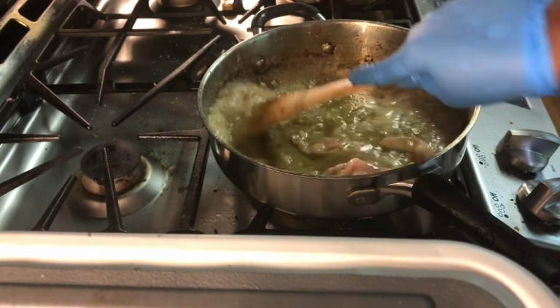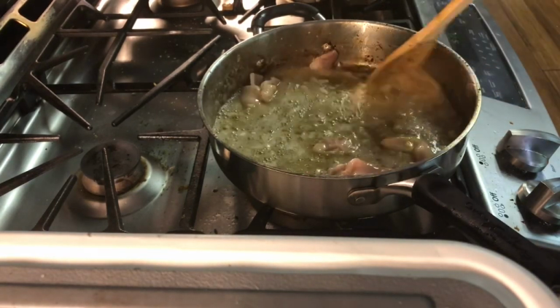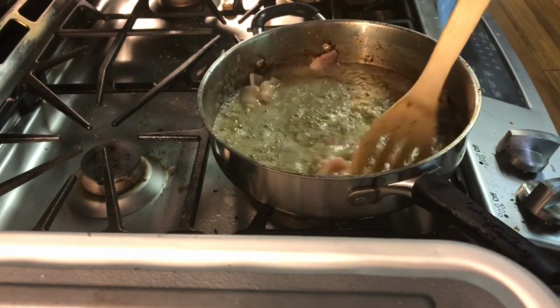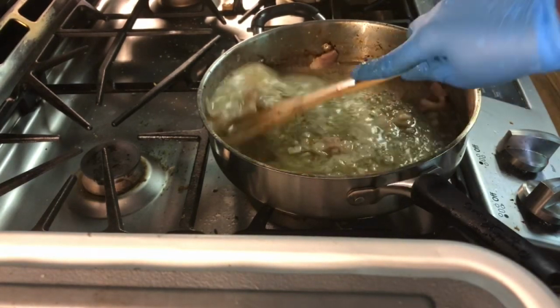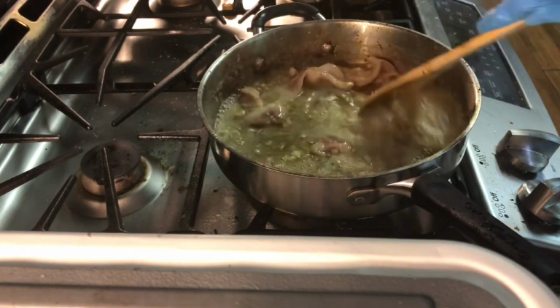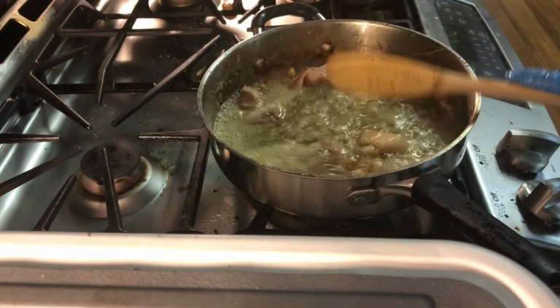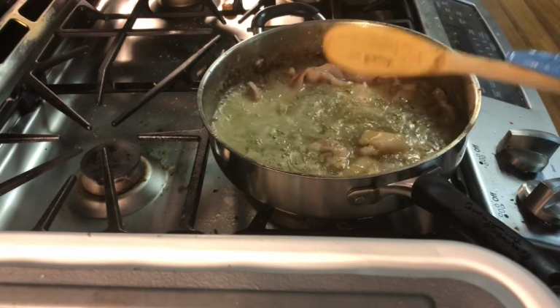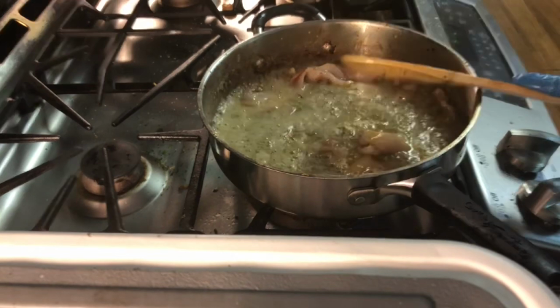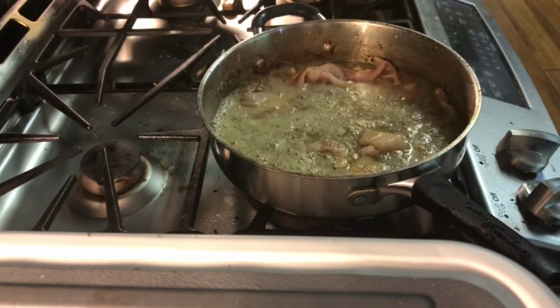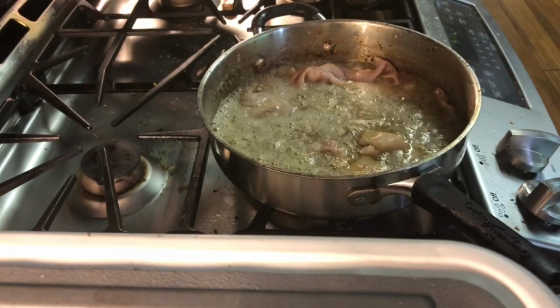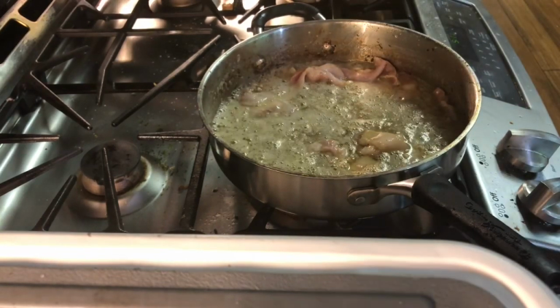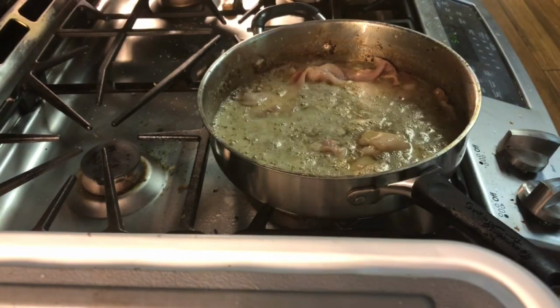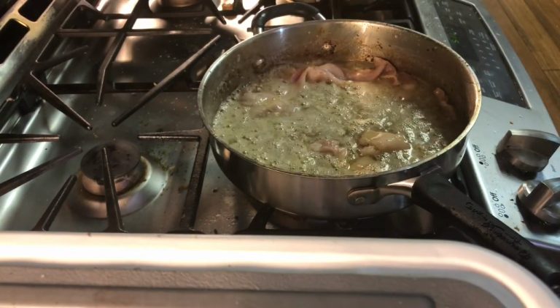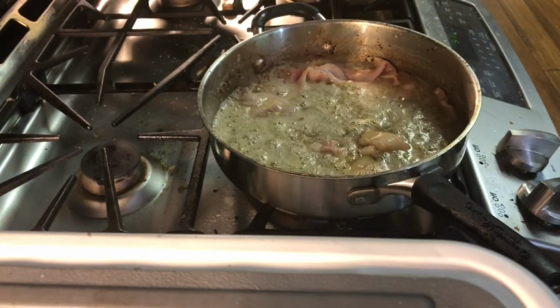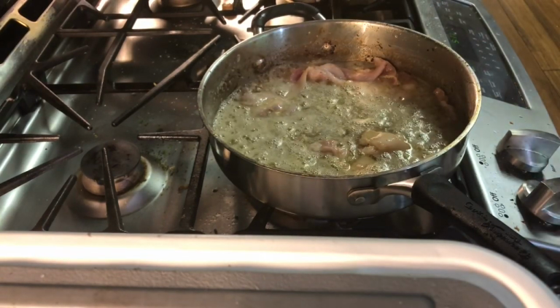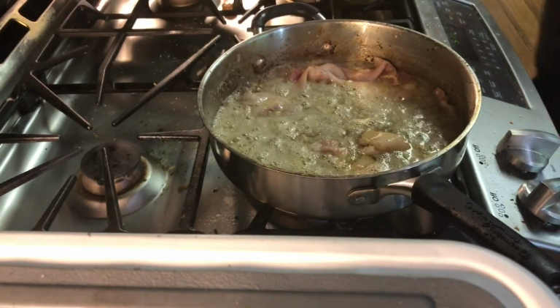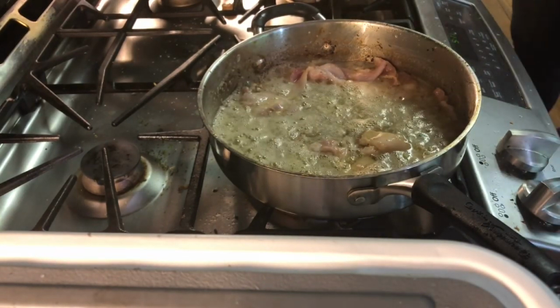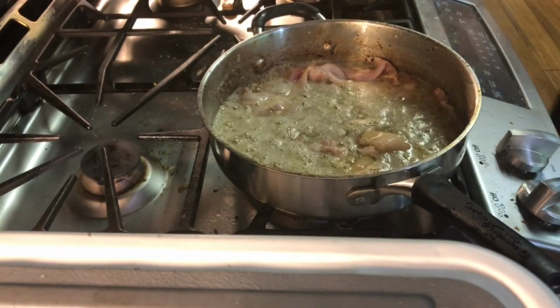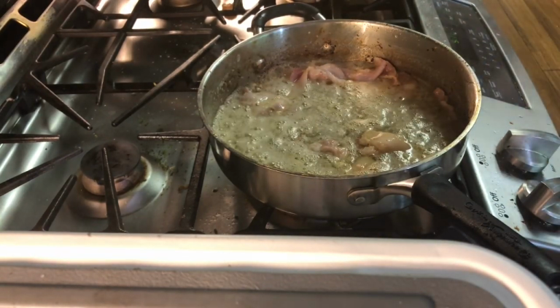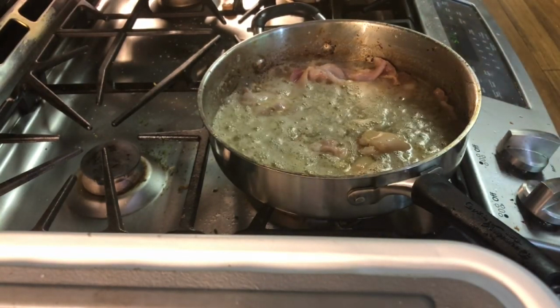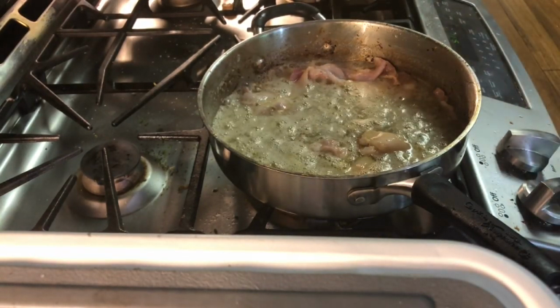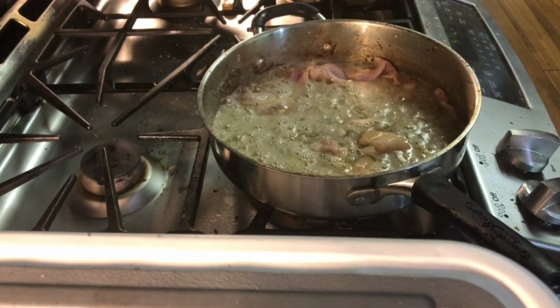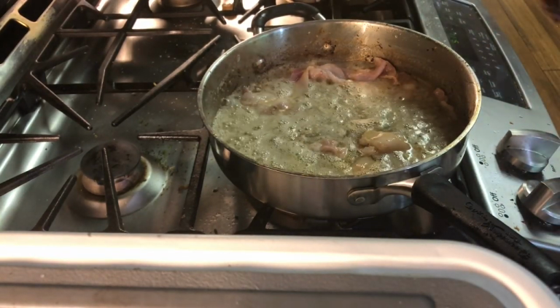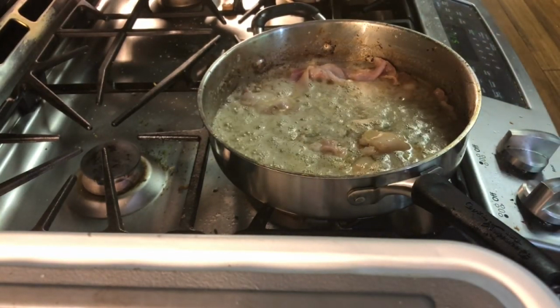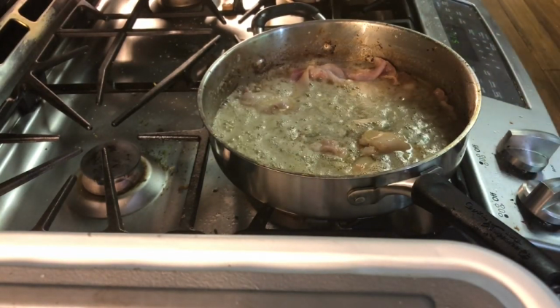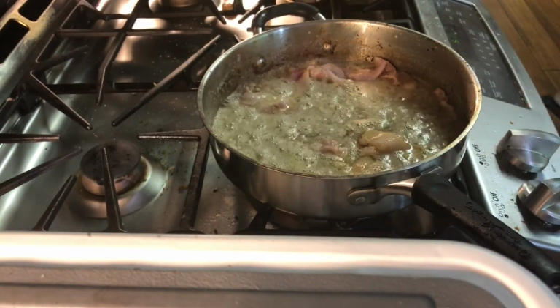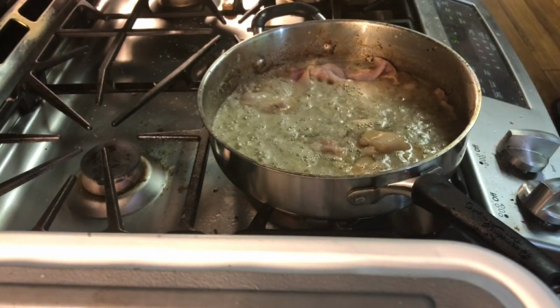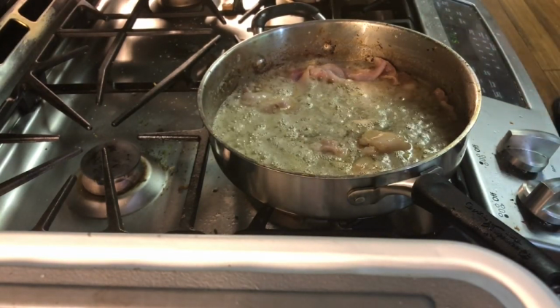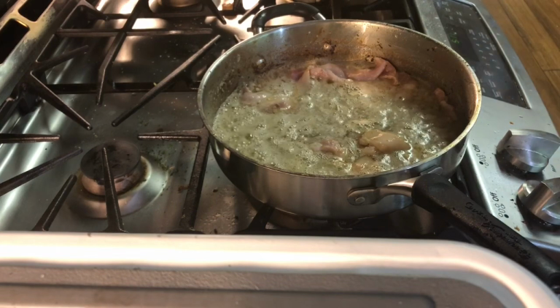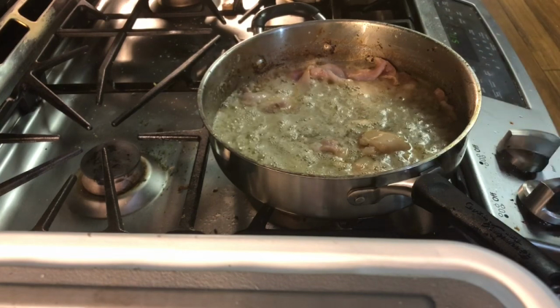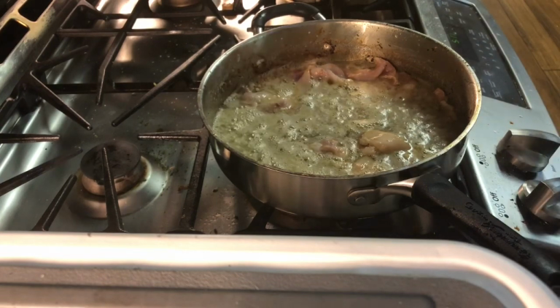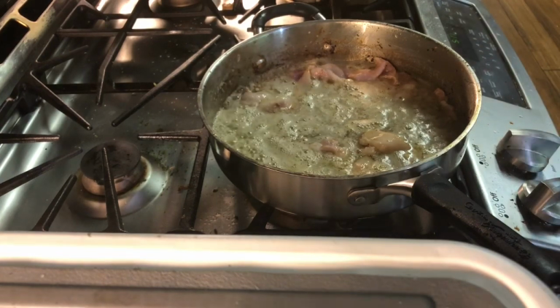You're just making Alfredo sauce. You're going to stir it around a little bit, then you're going to go ahead and add in your heavy cream.